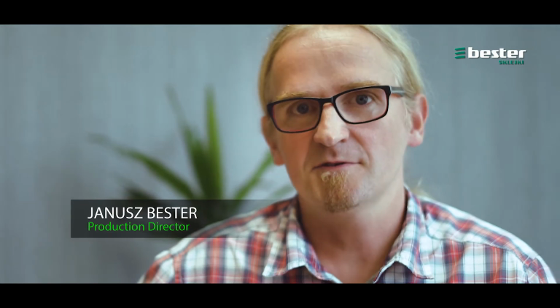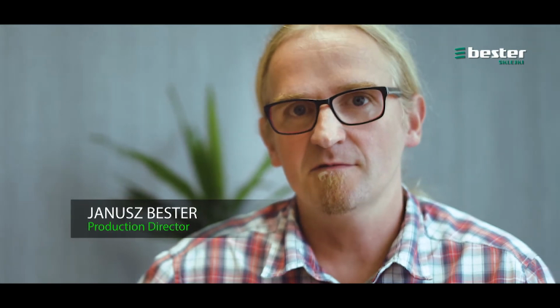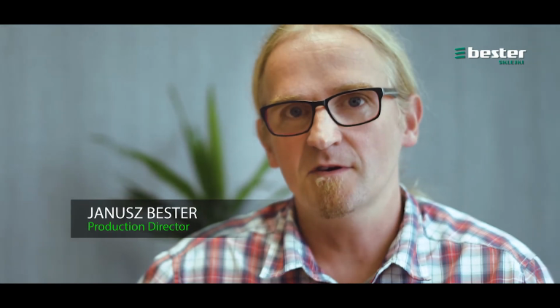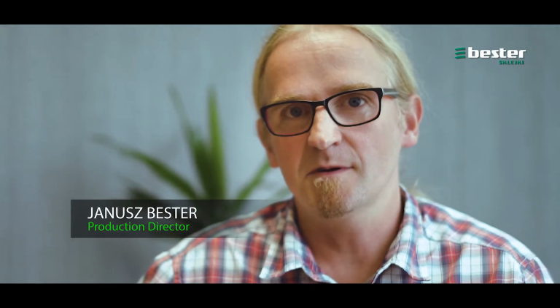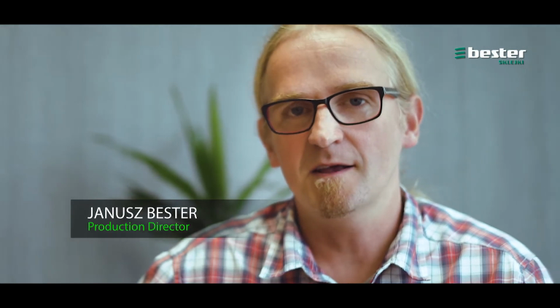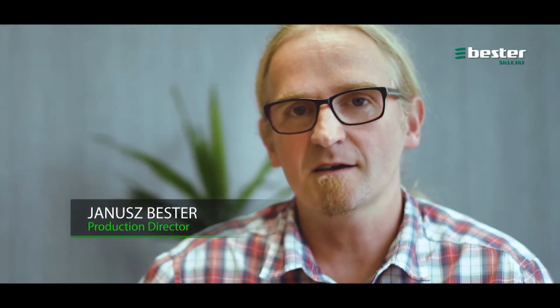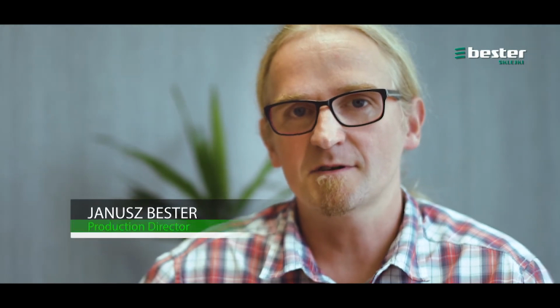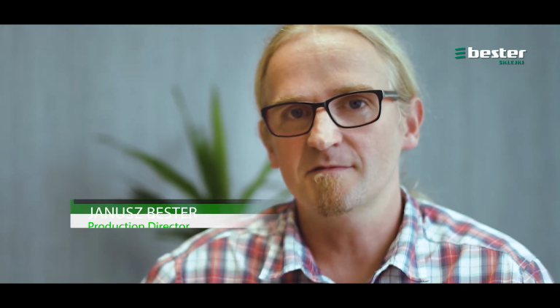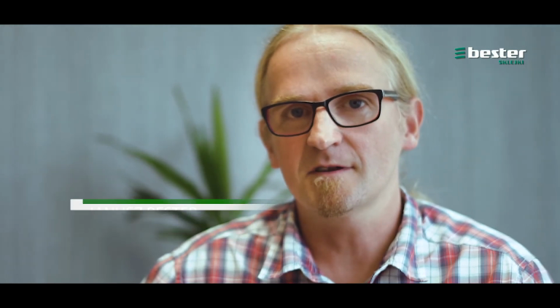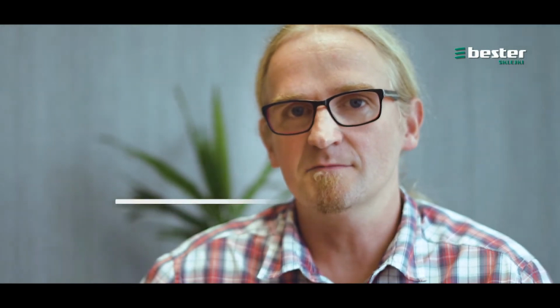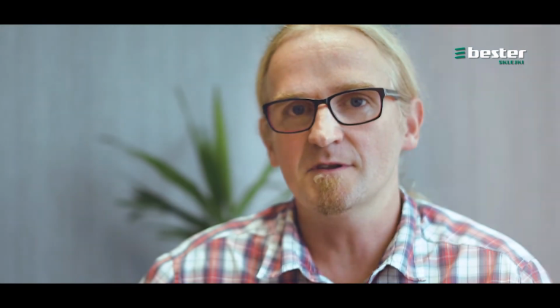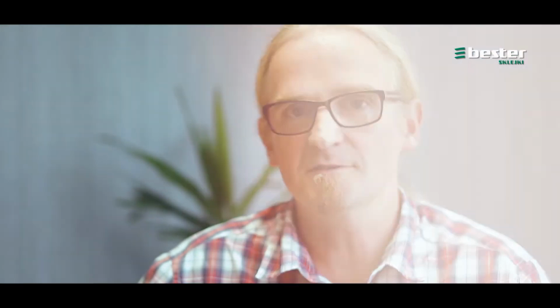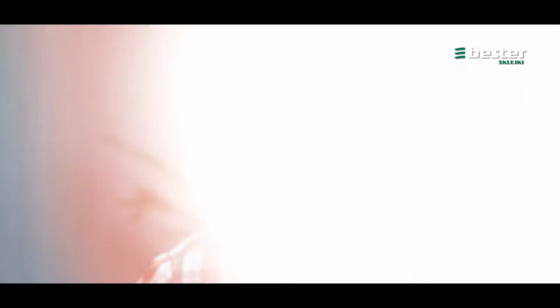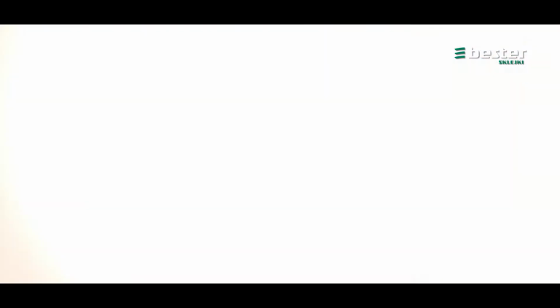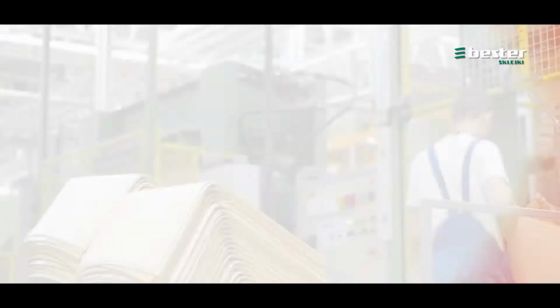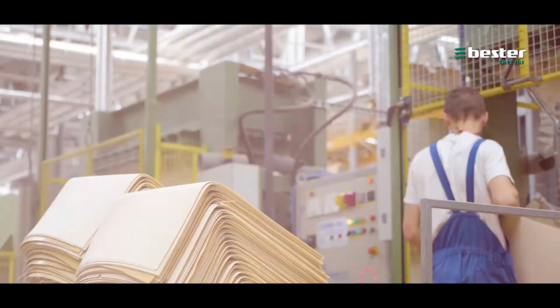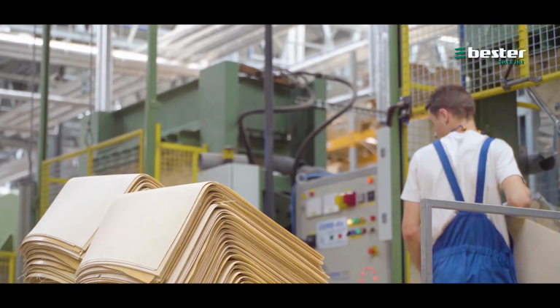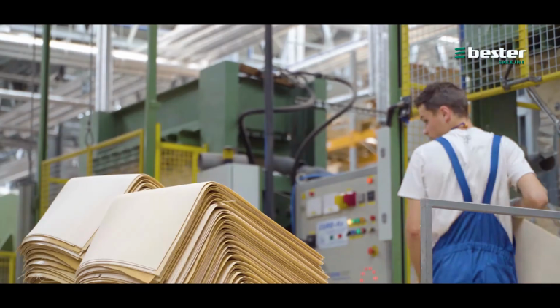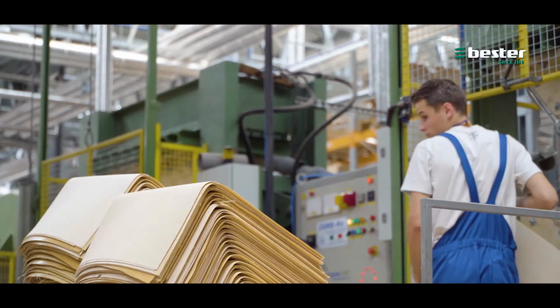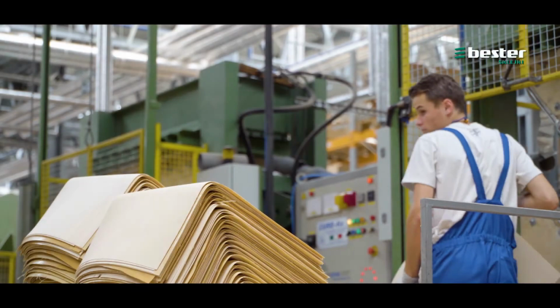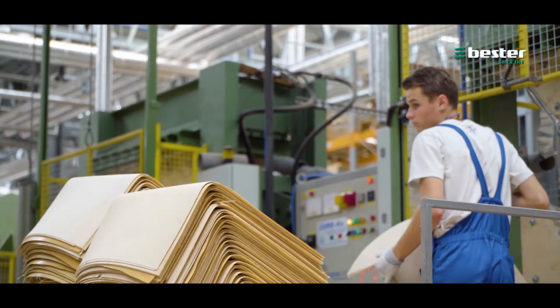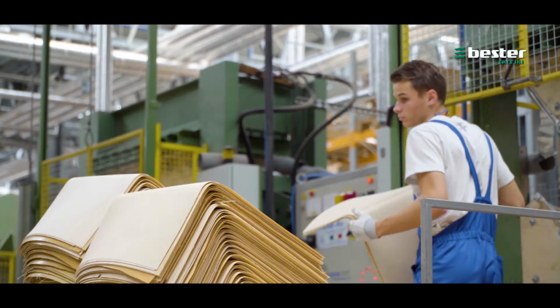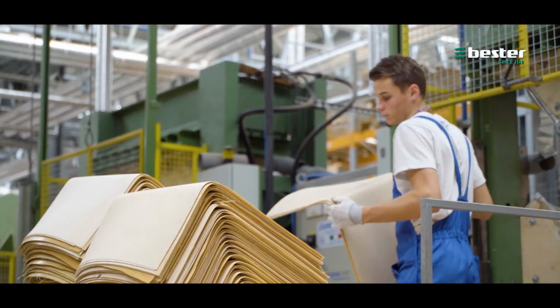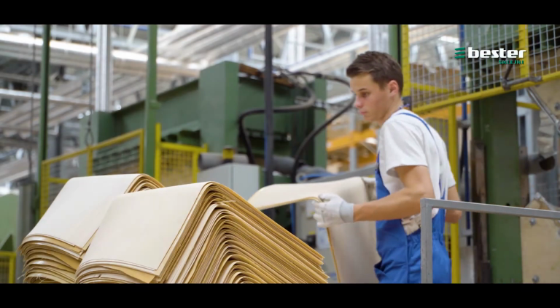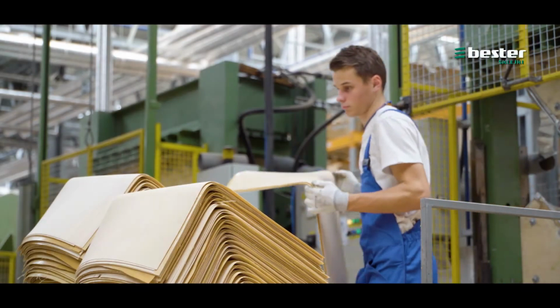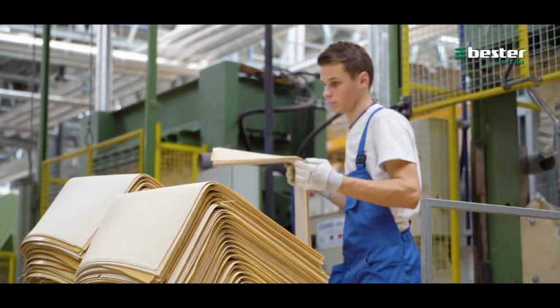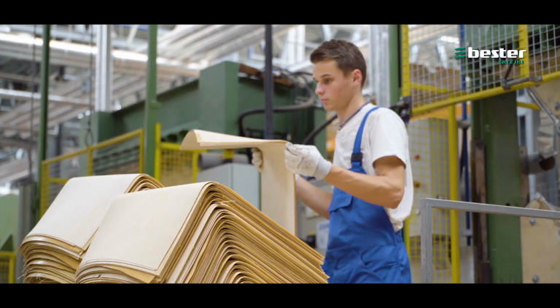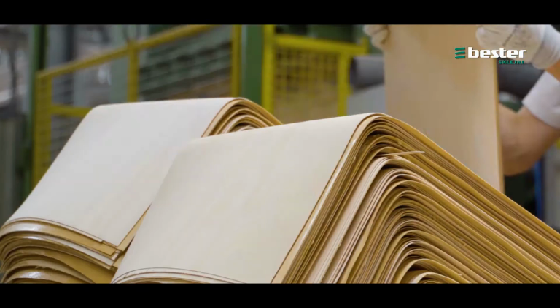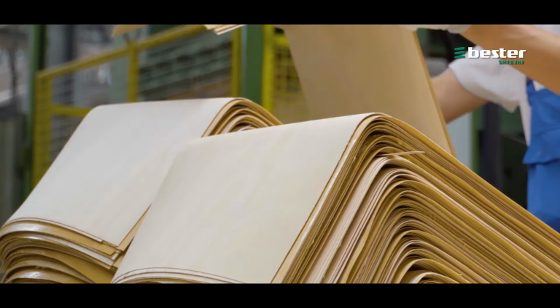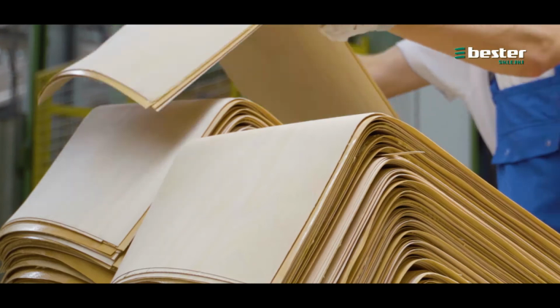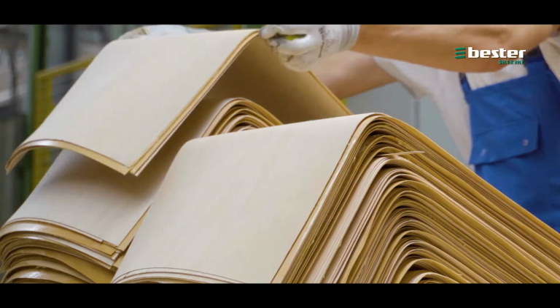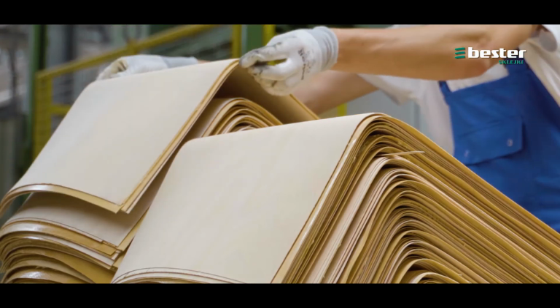This allows us to quickly introduce new shapes into production according to our customers' individual vision.